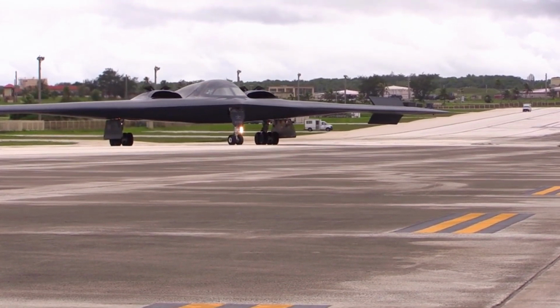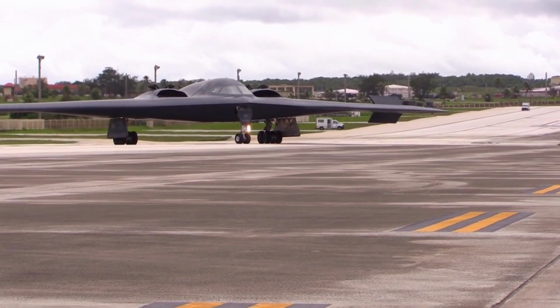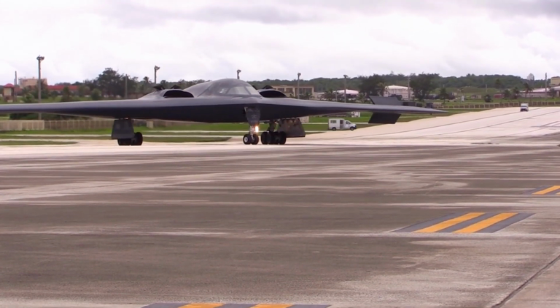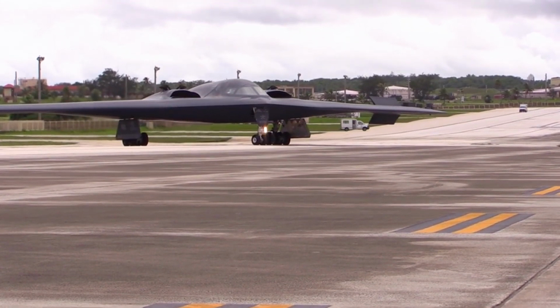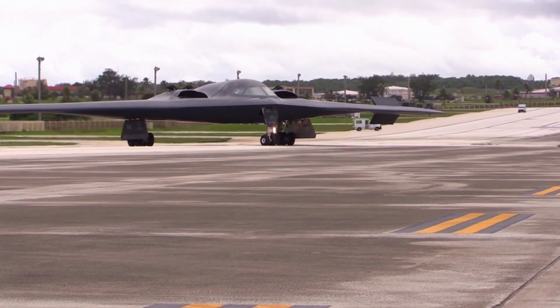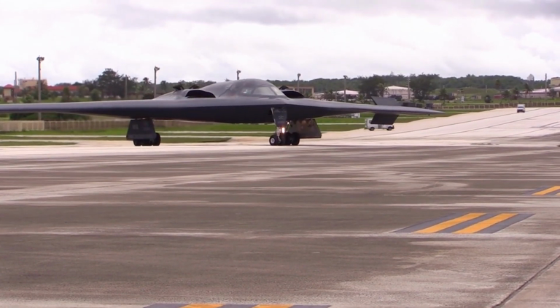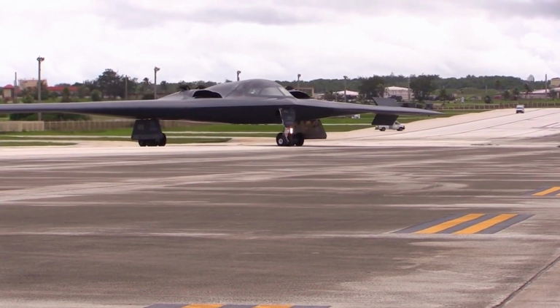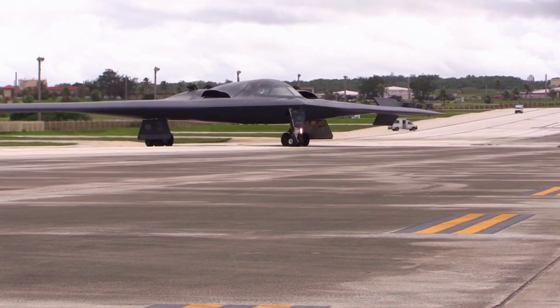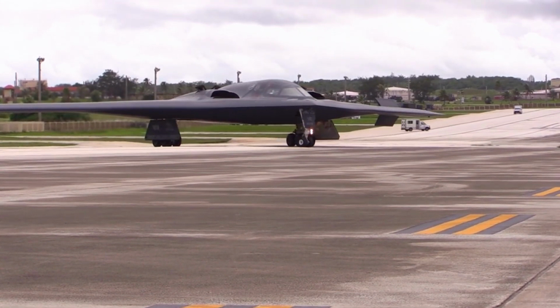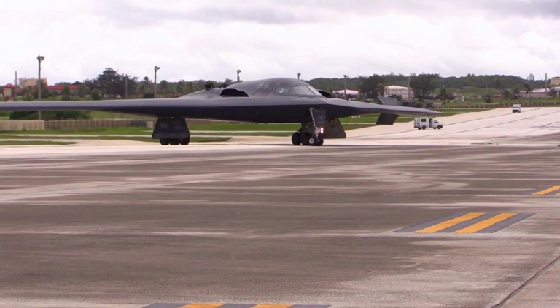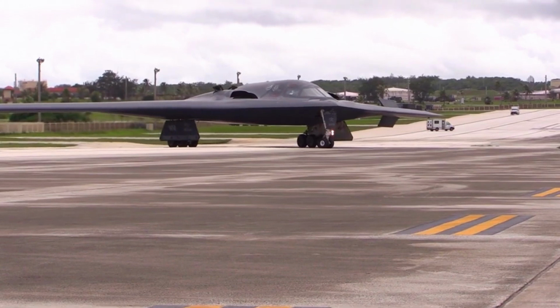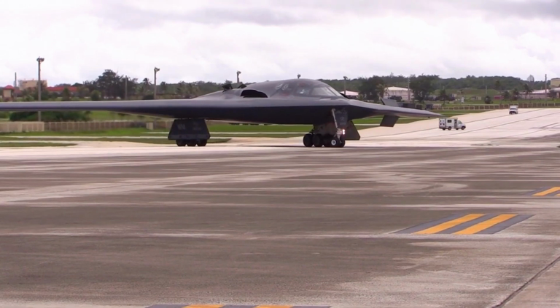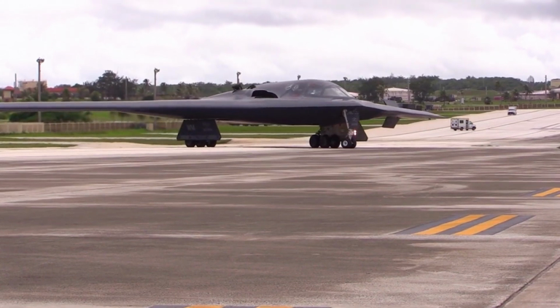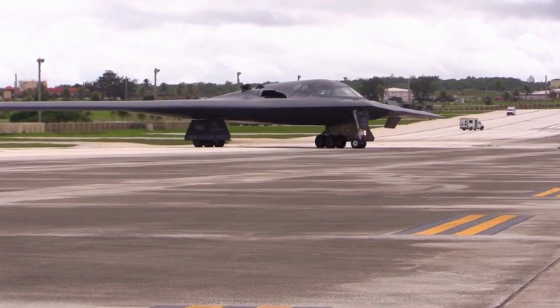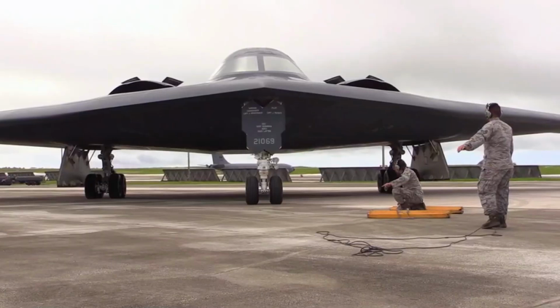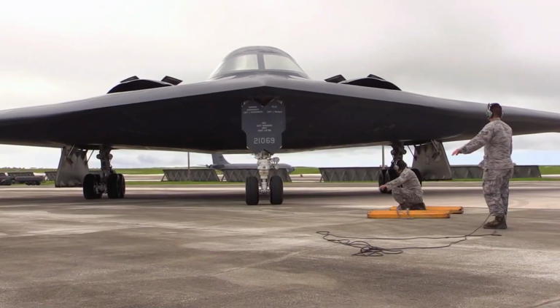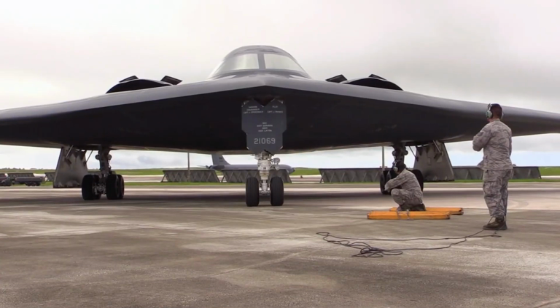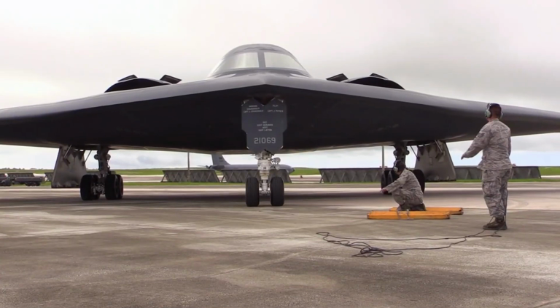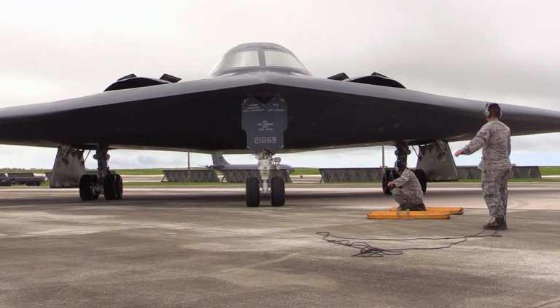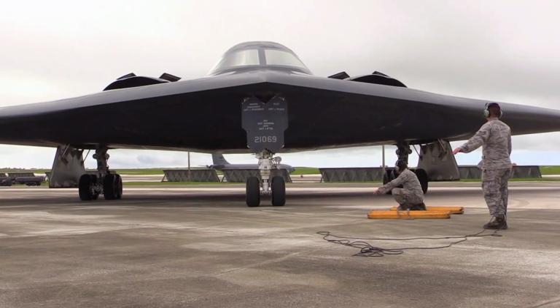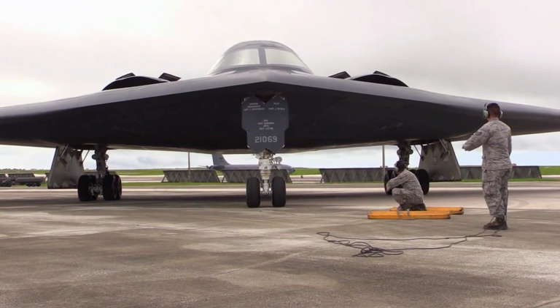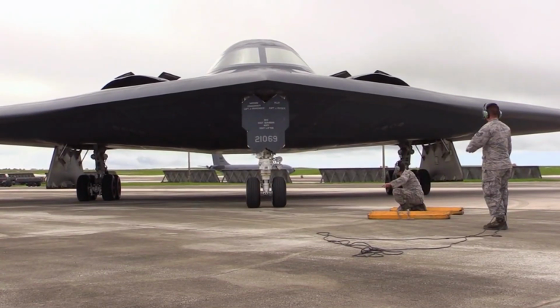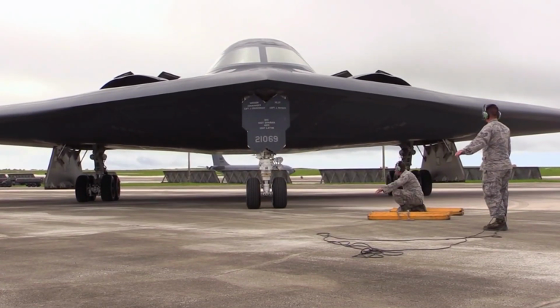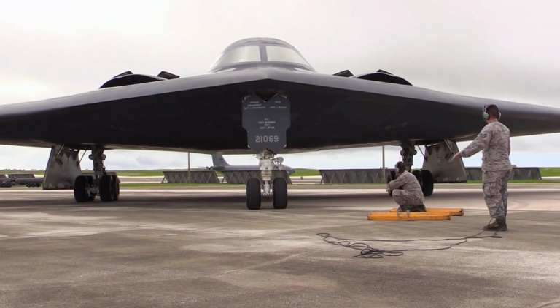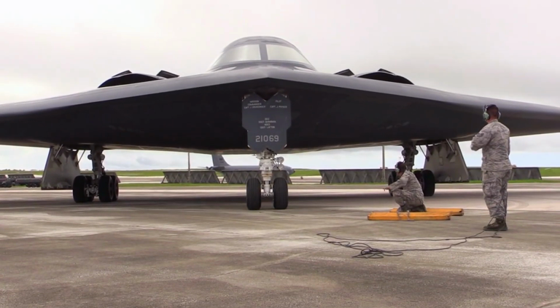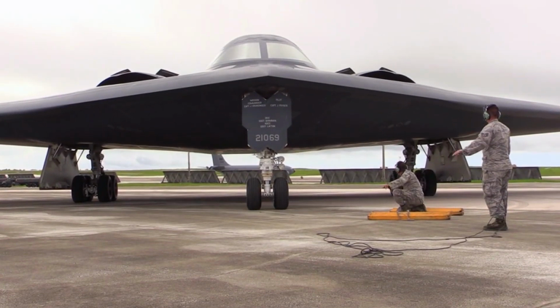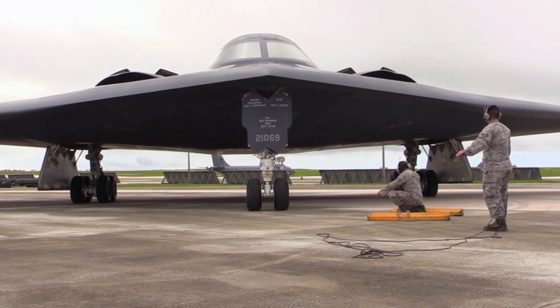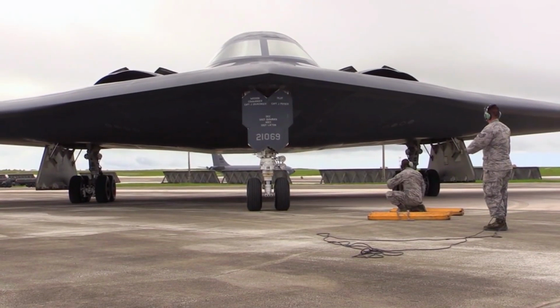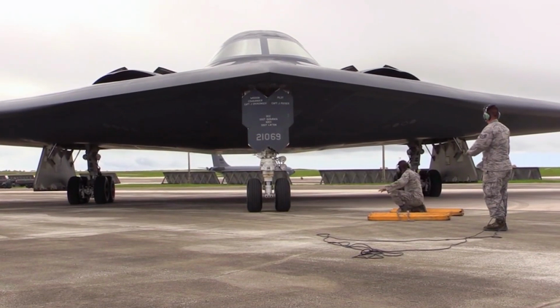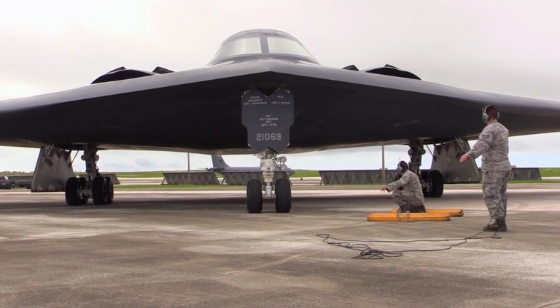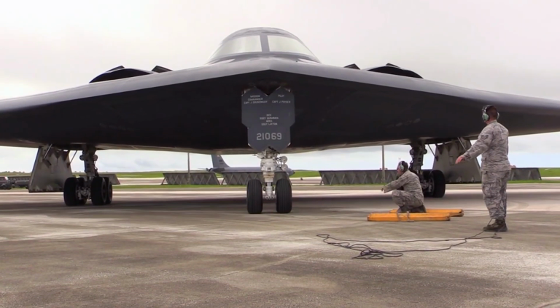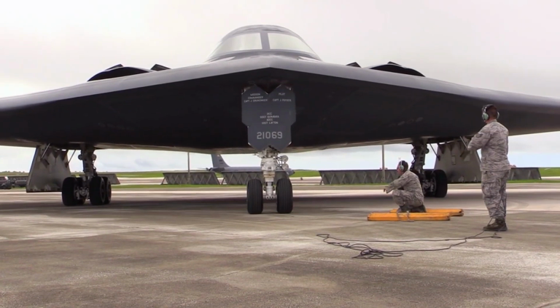Welcome to the military channel. This time the channel will discuss the B-2 Spirit. Don't forget to subscribe, like and comment.